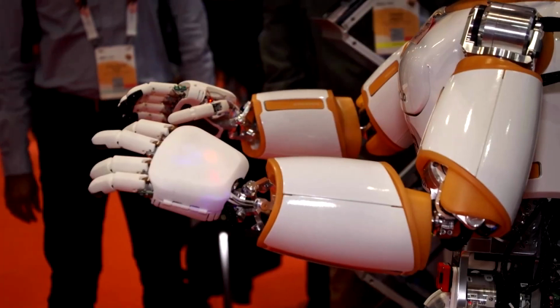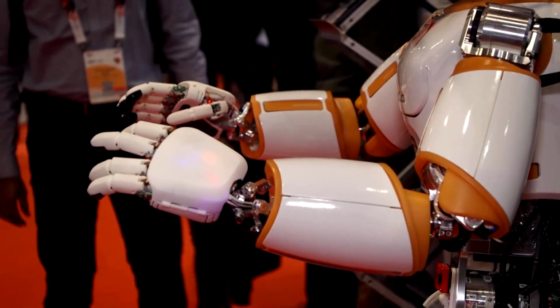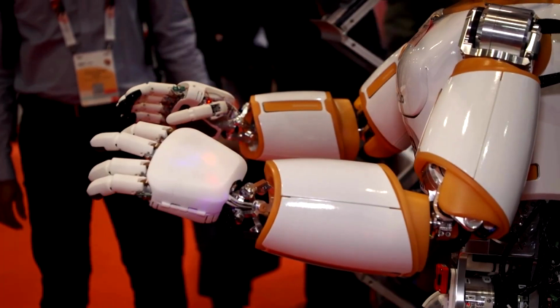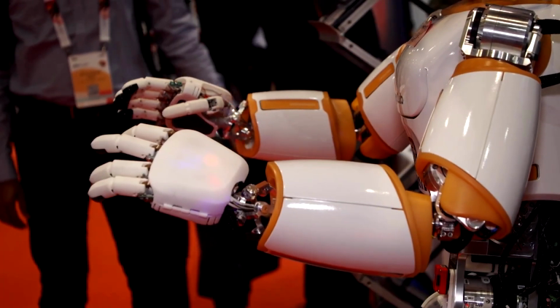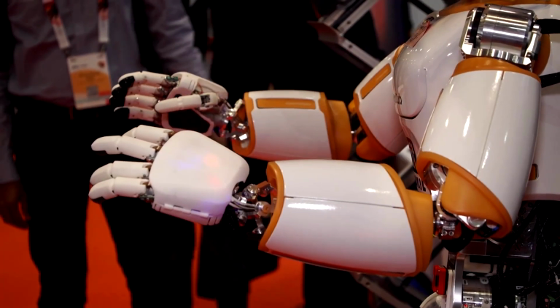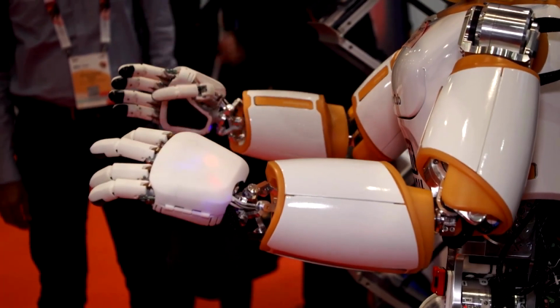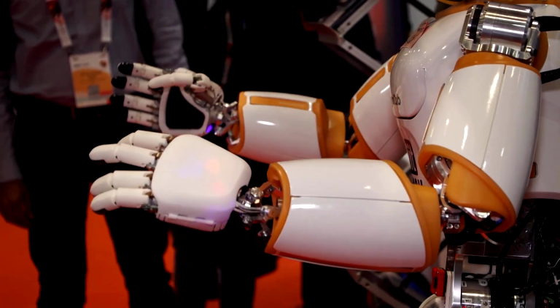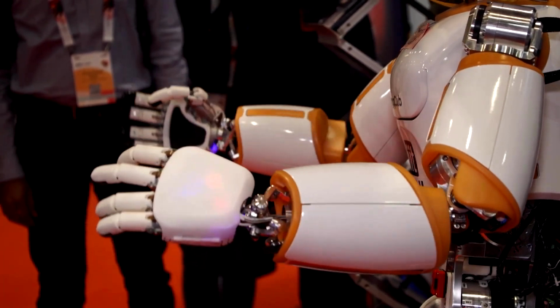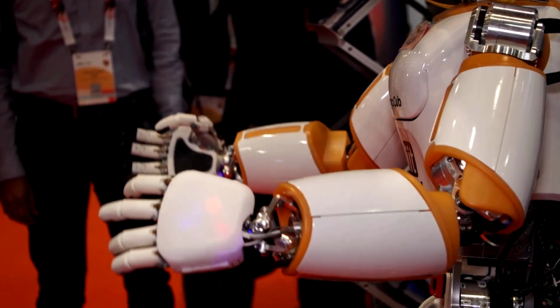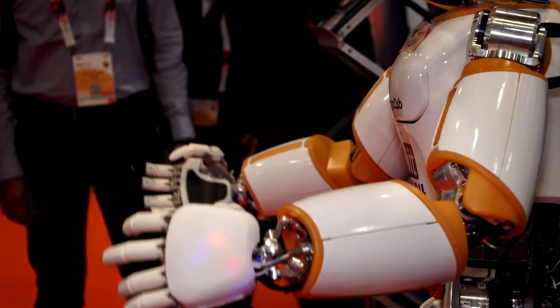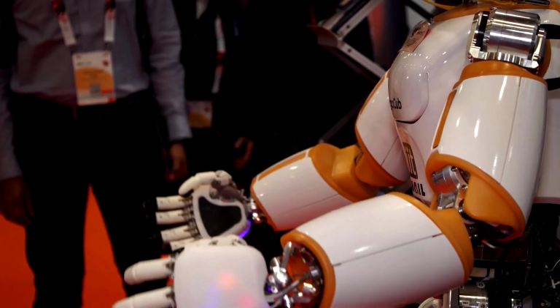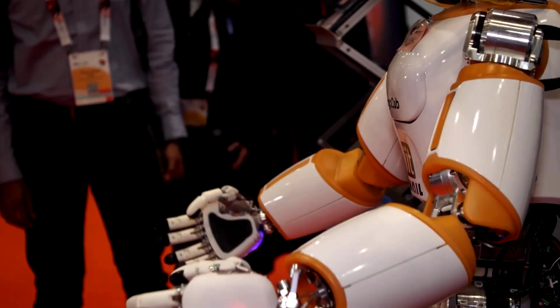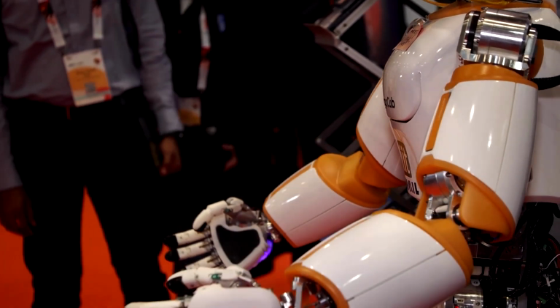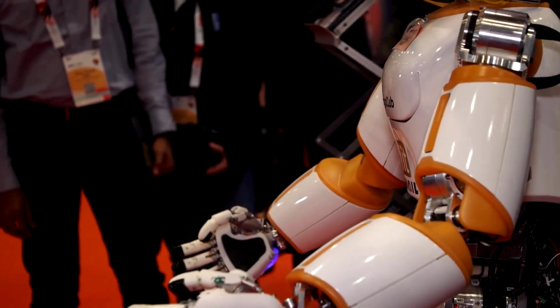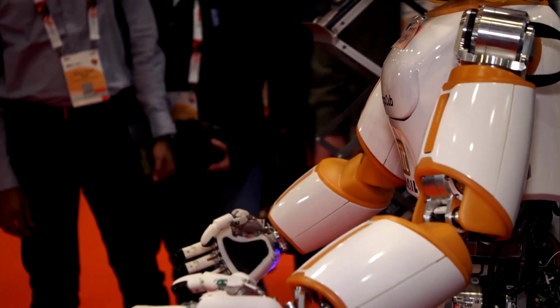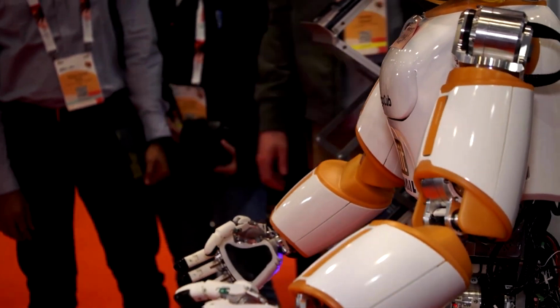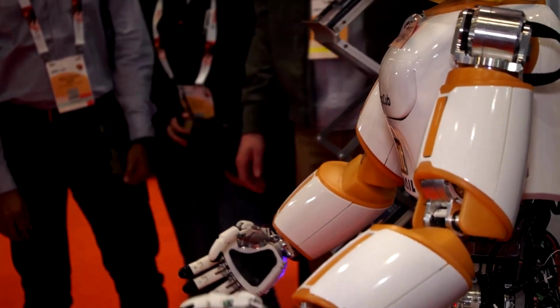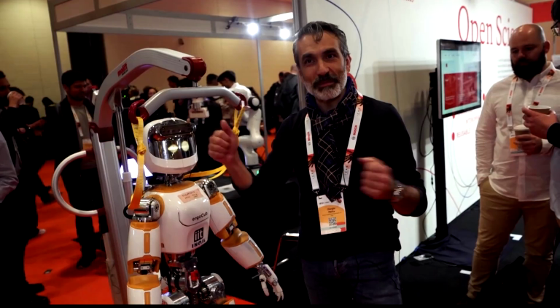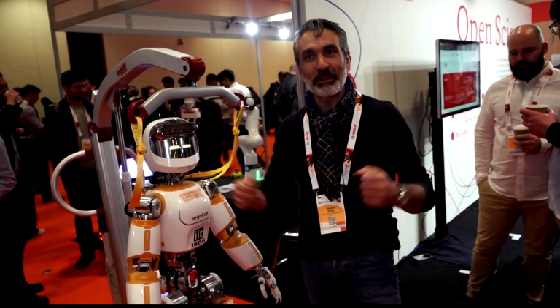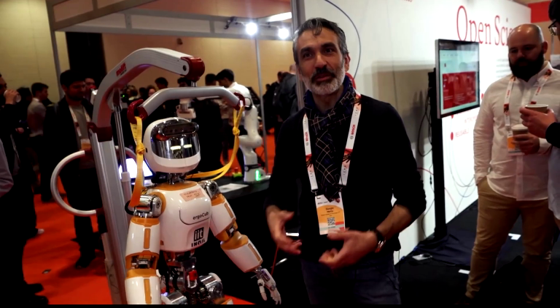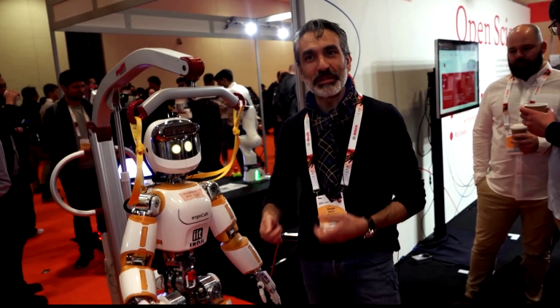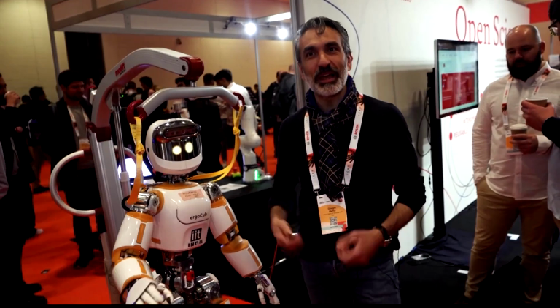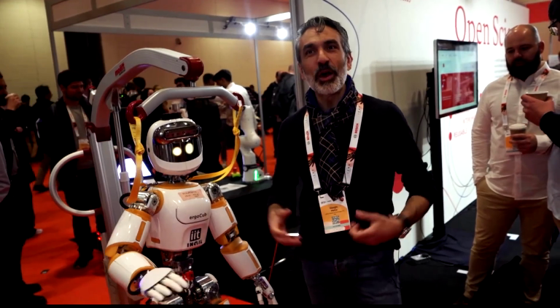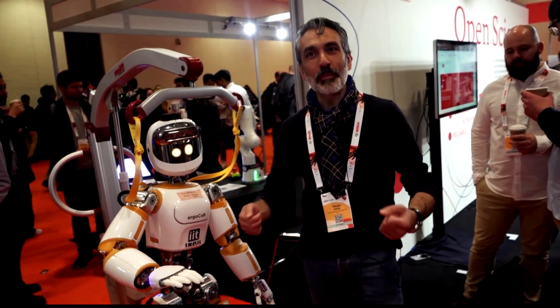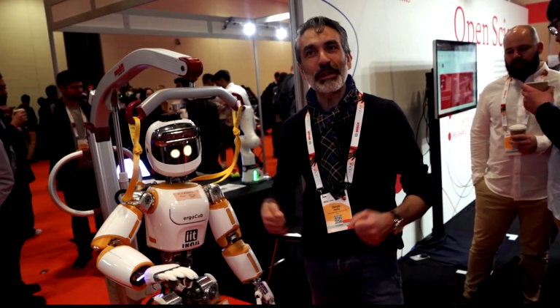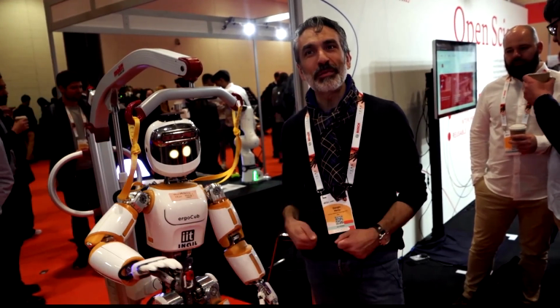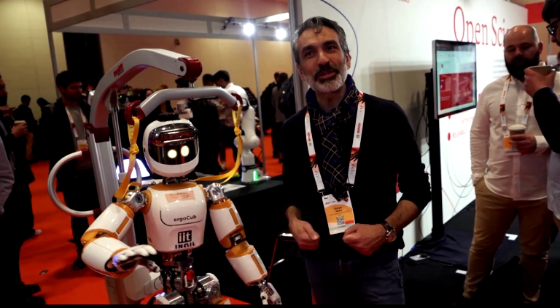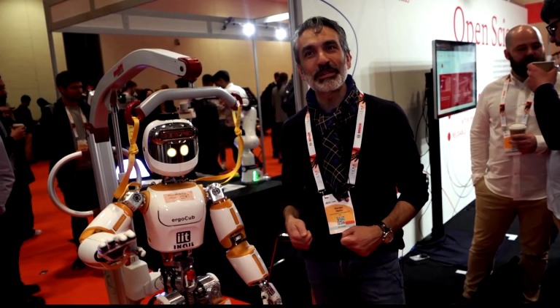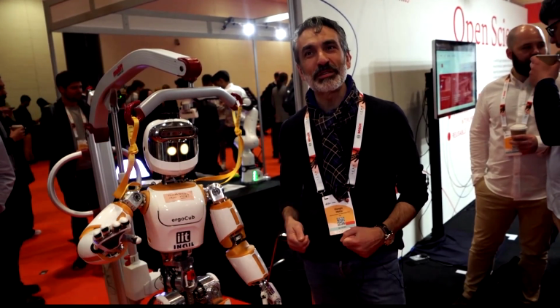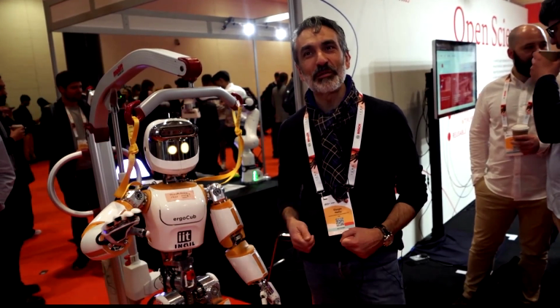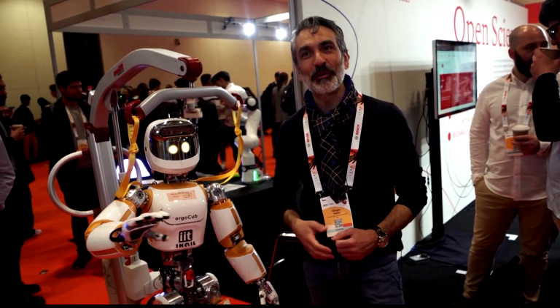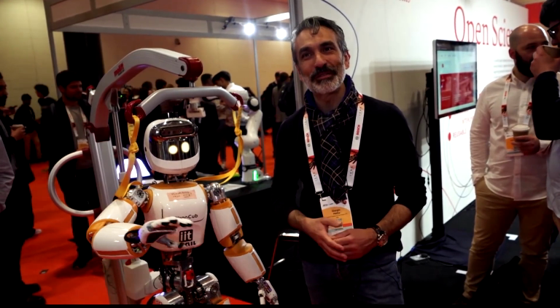Being able to use the tools that have been designed for us — press buttons, operate the machines and so forth.